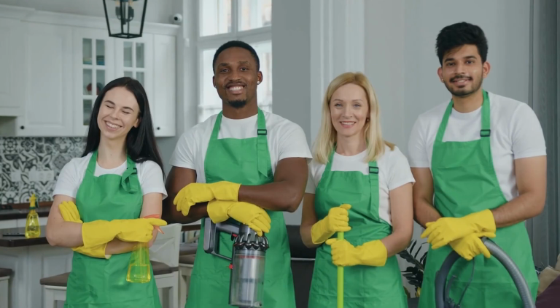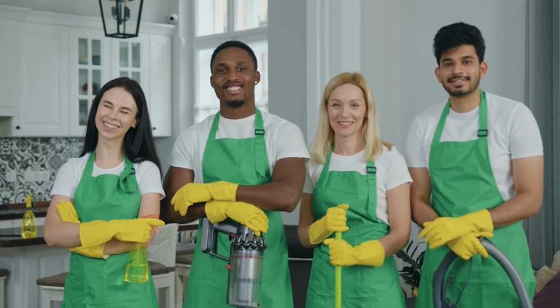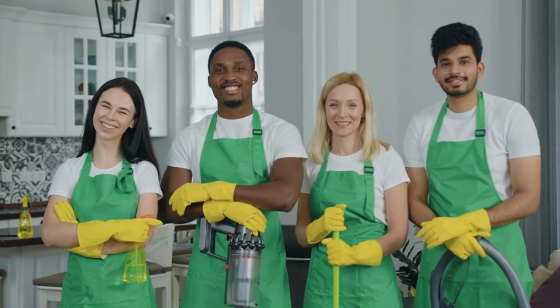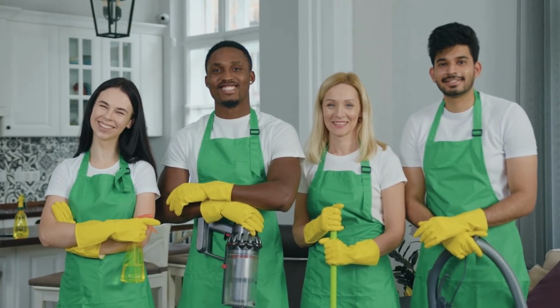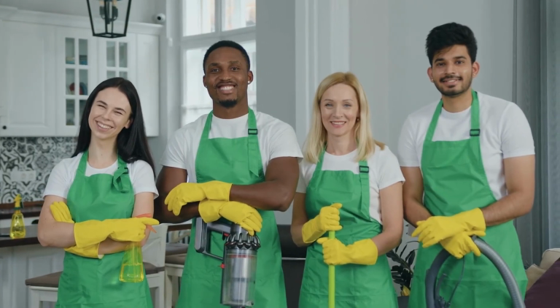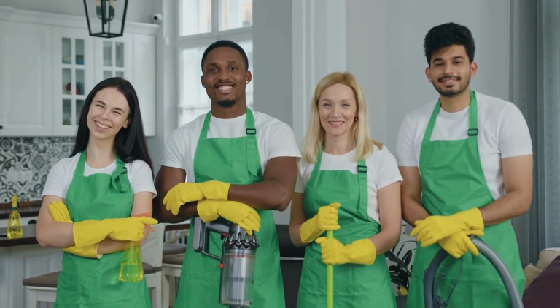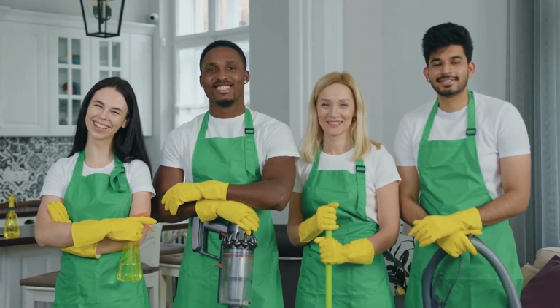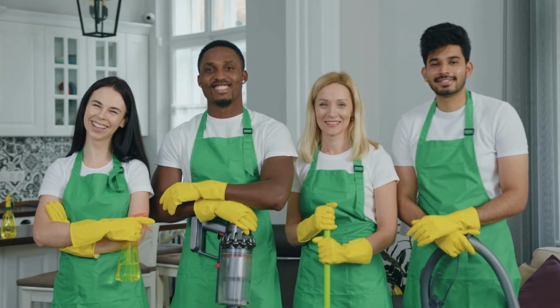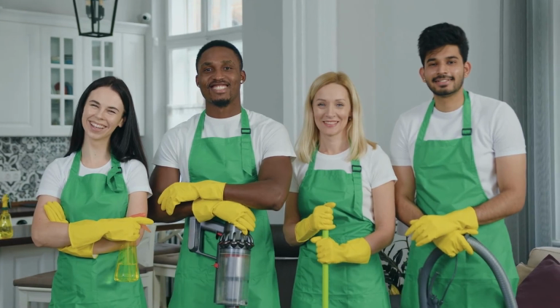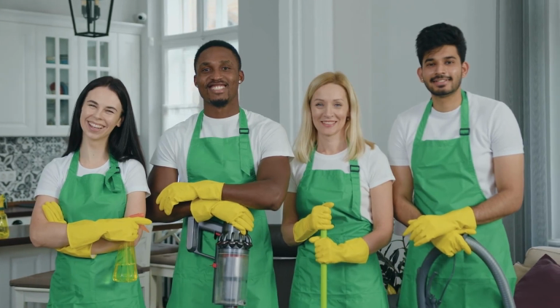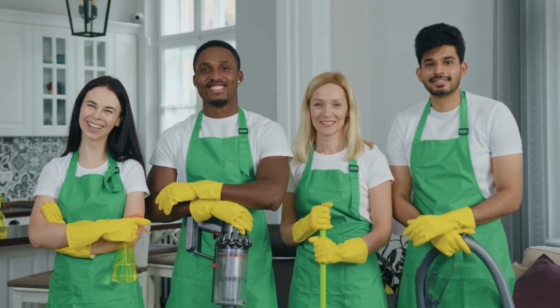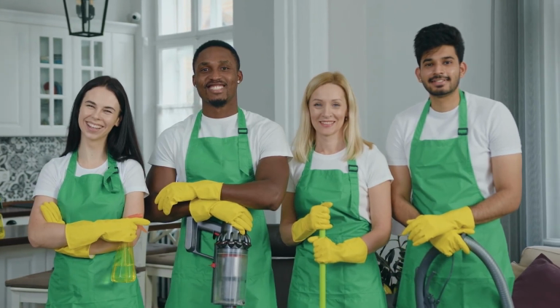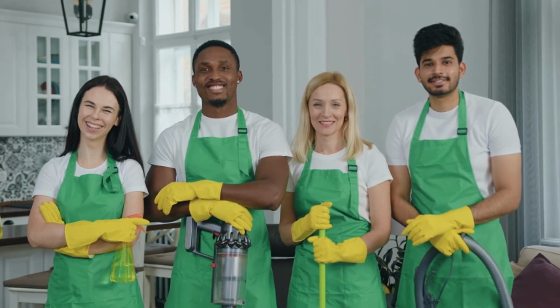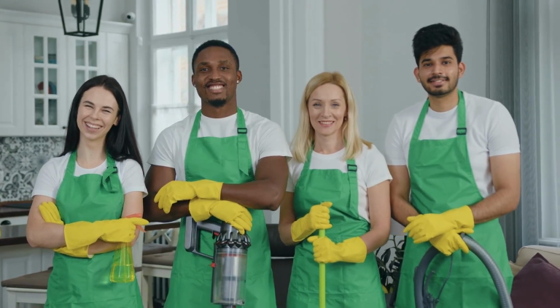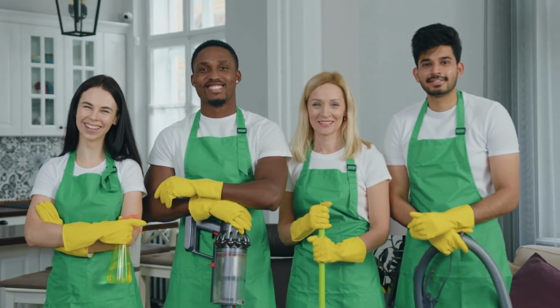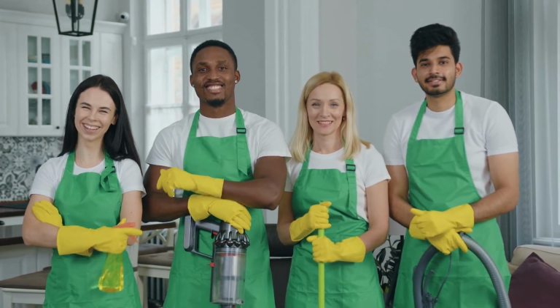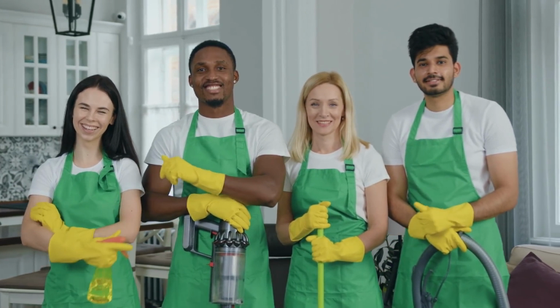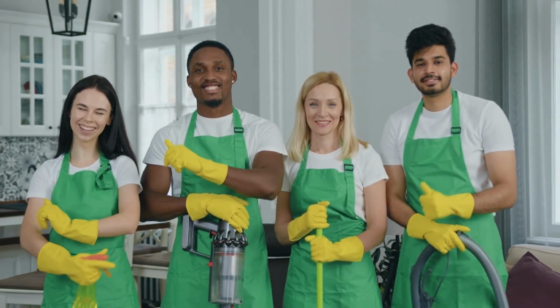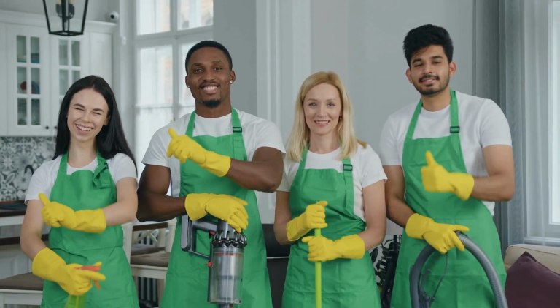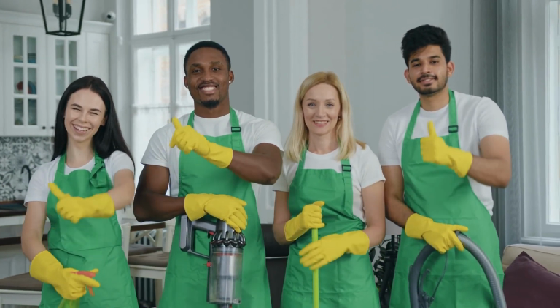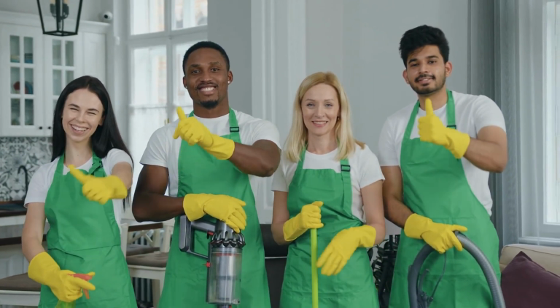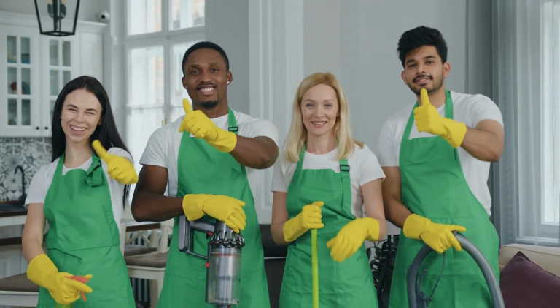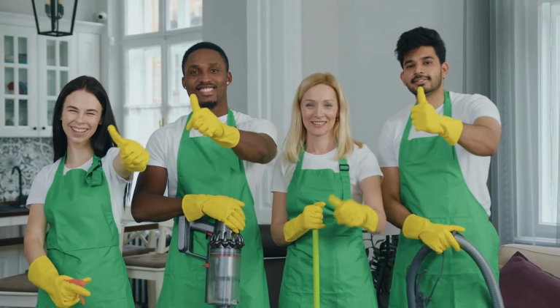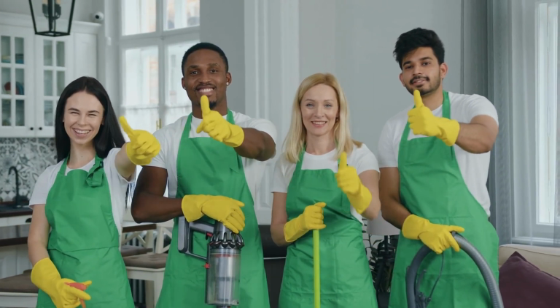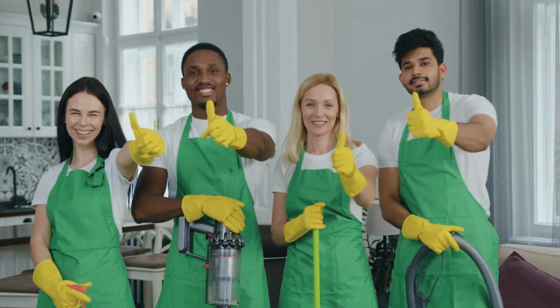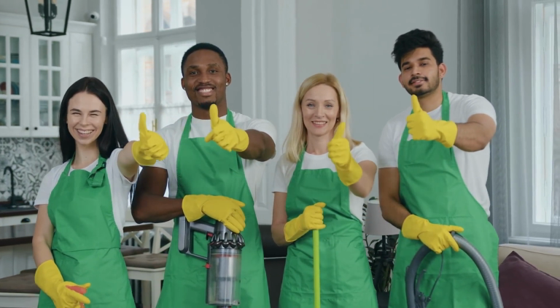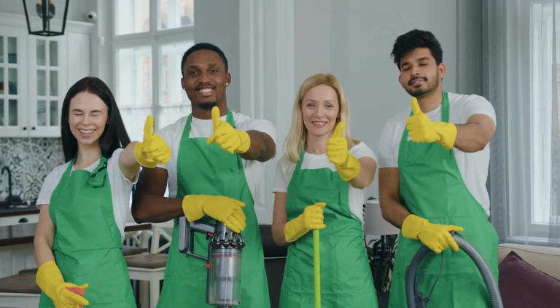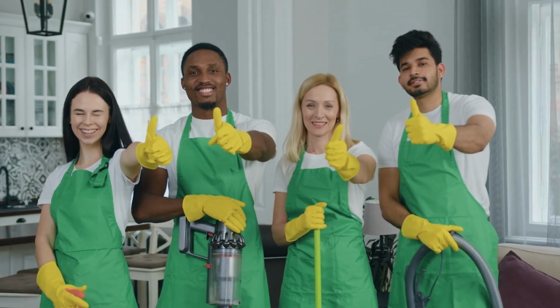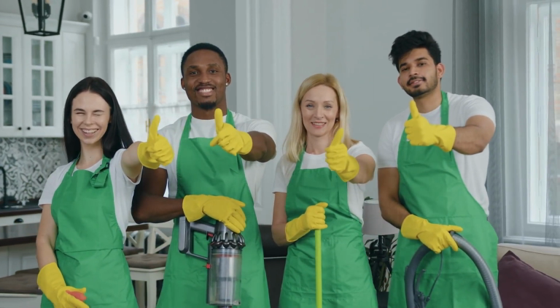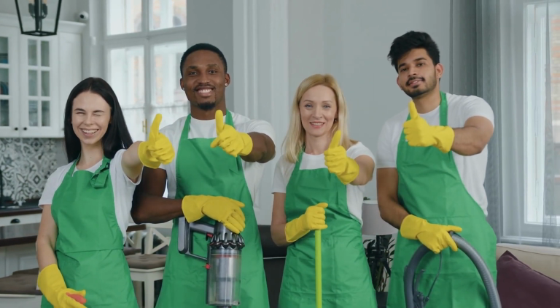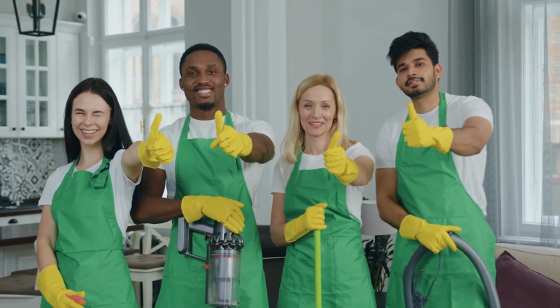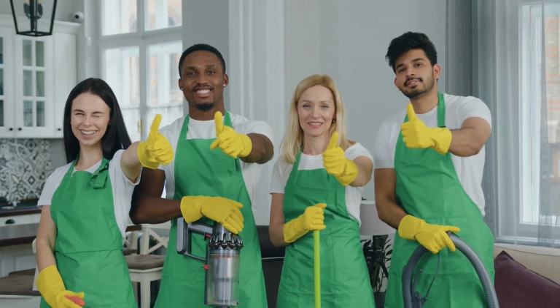I hope I've answered any questions you have about Handy. Good luck and happy cleaning!